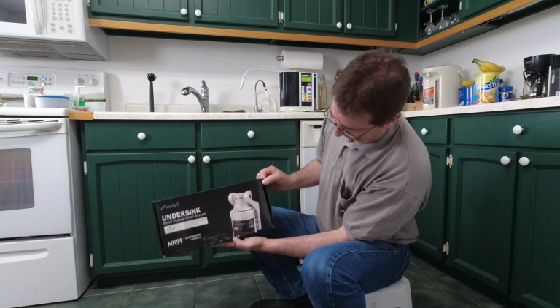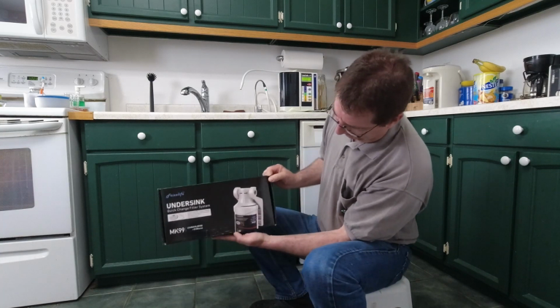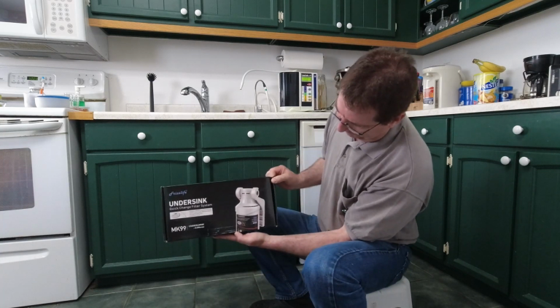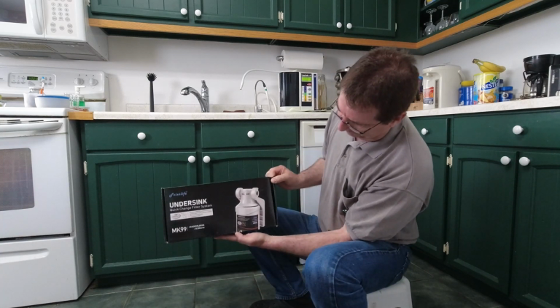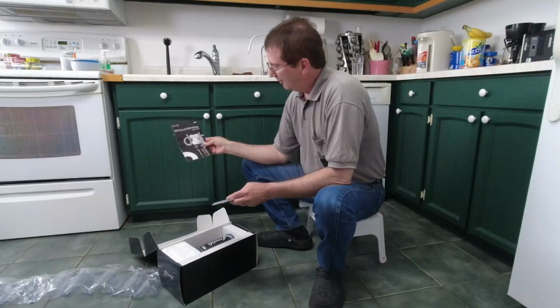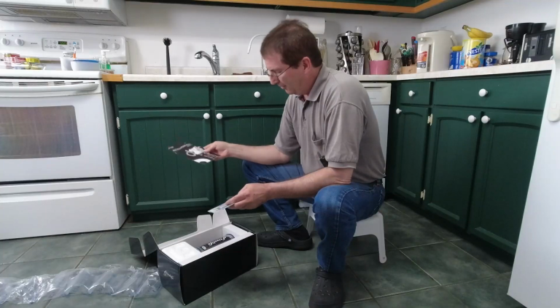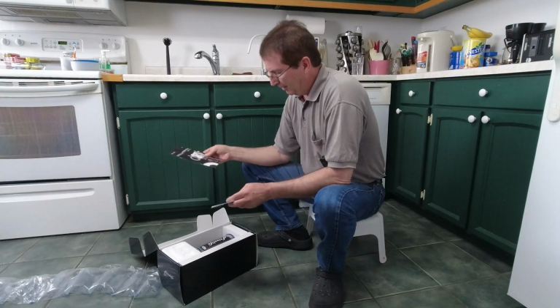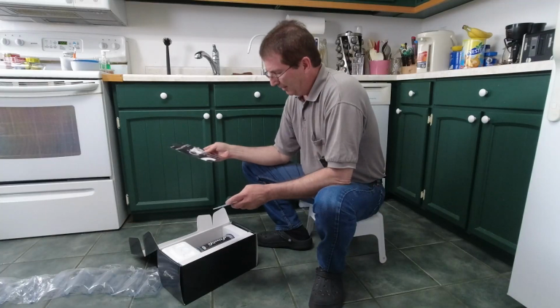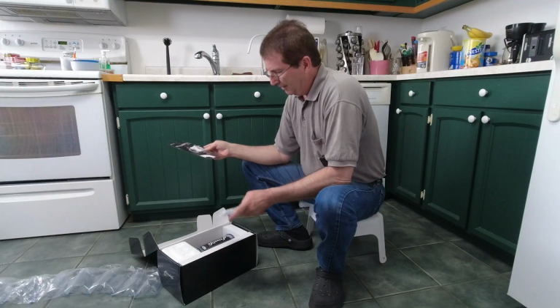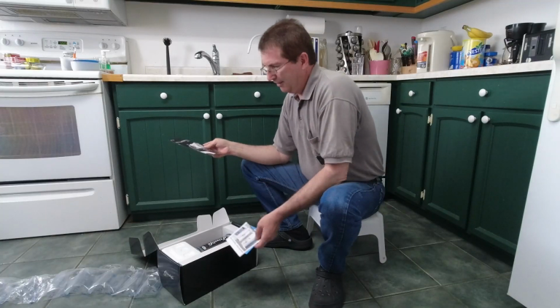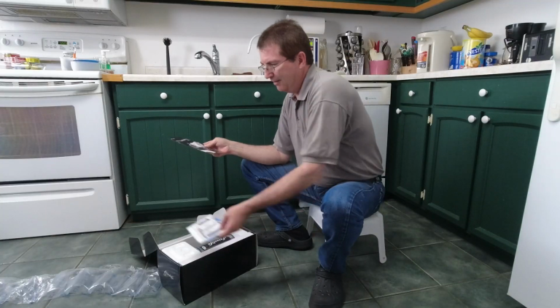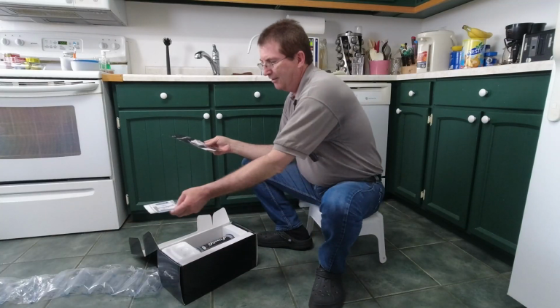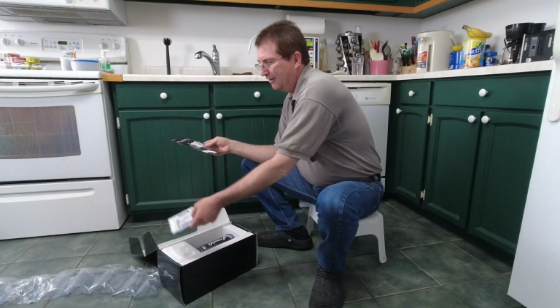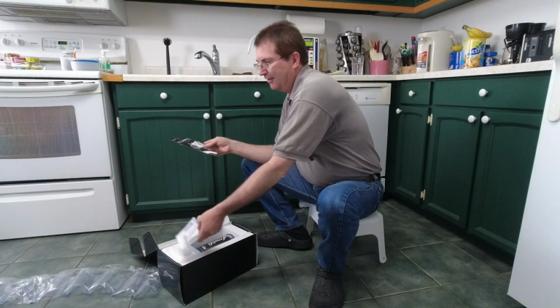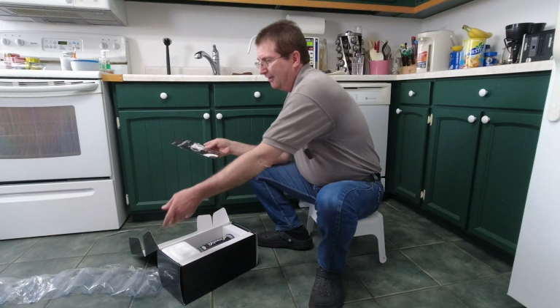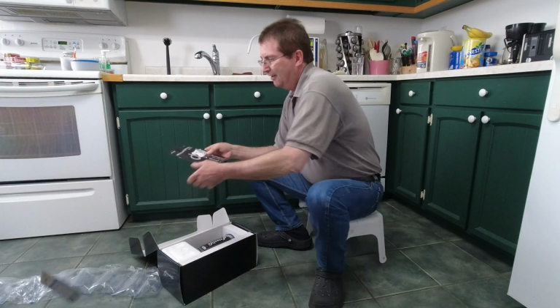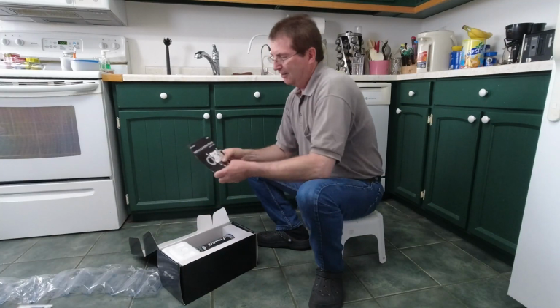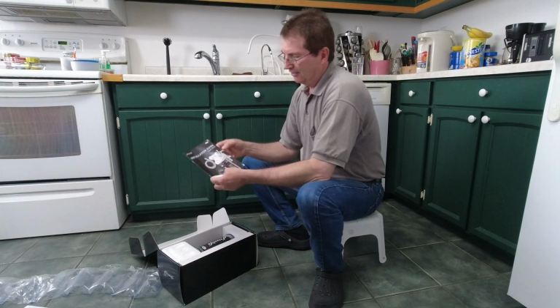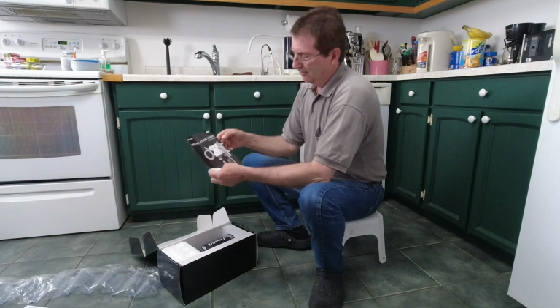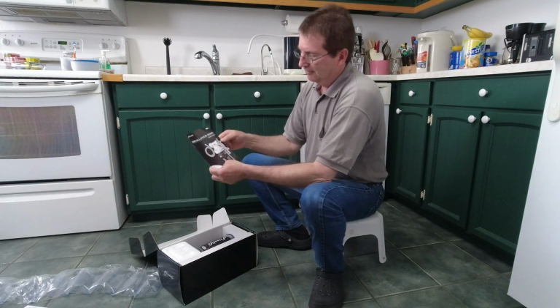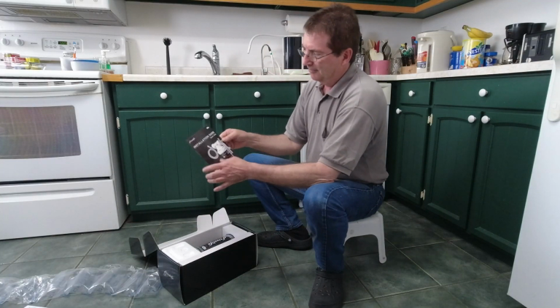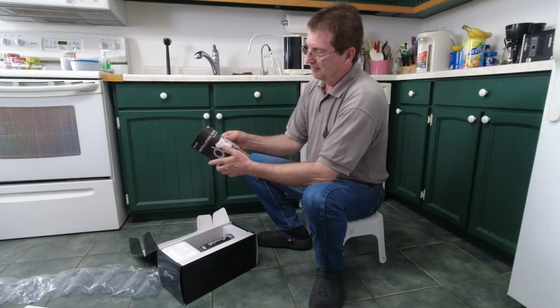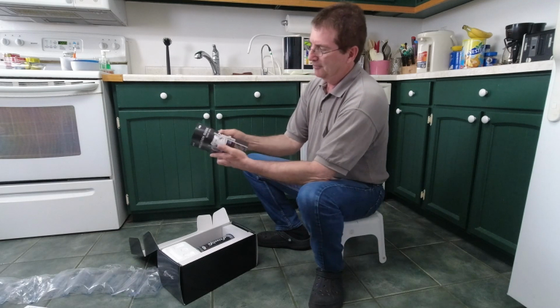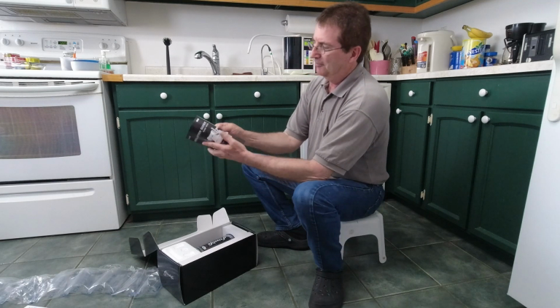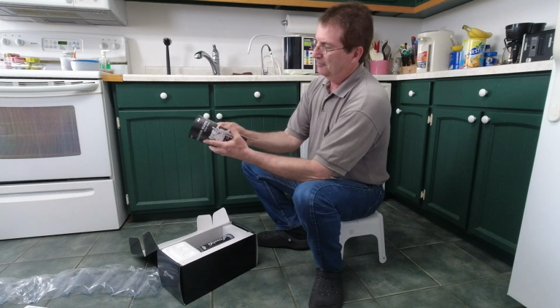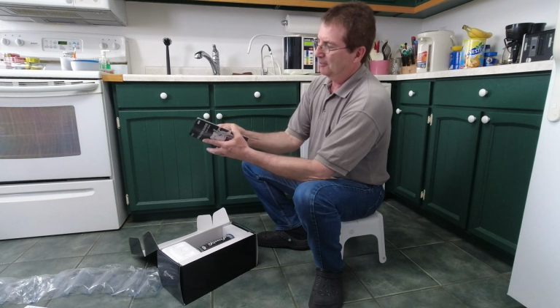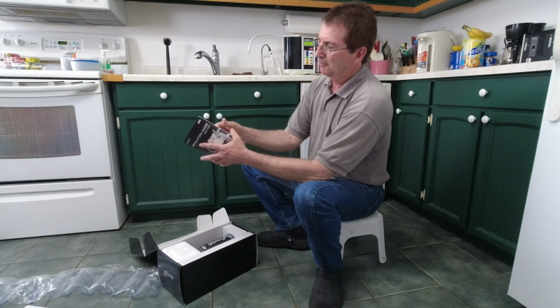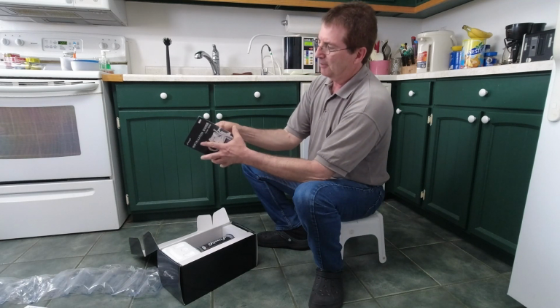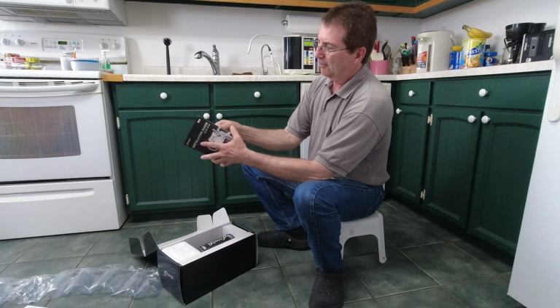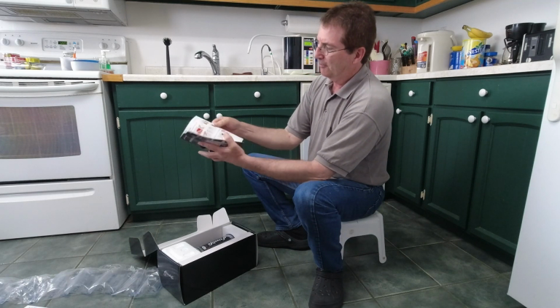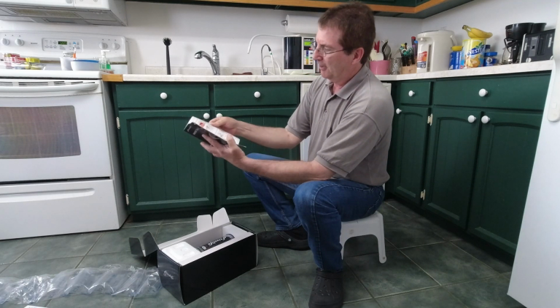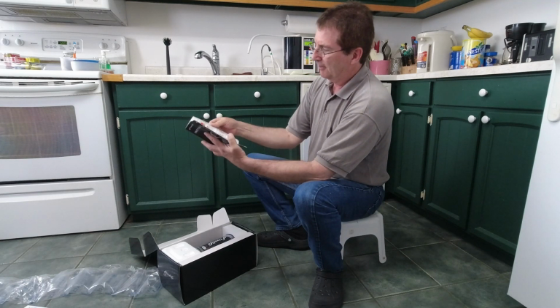It looks like this installation guide, so we'll quickly go through that.